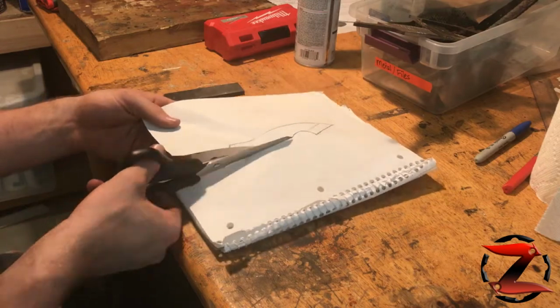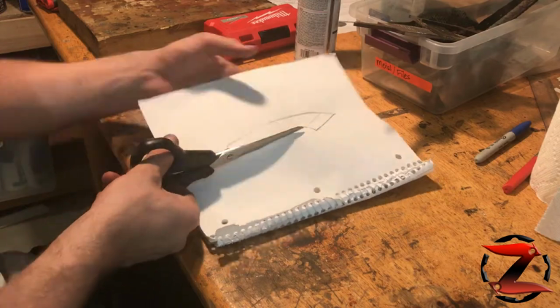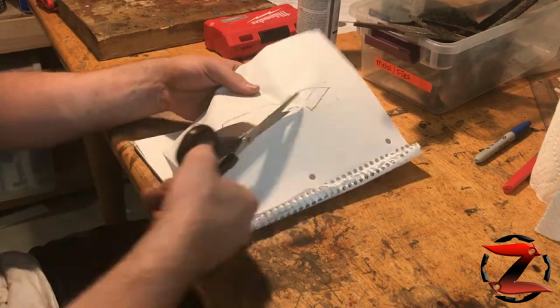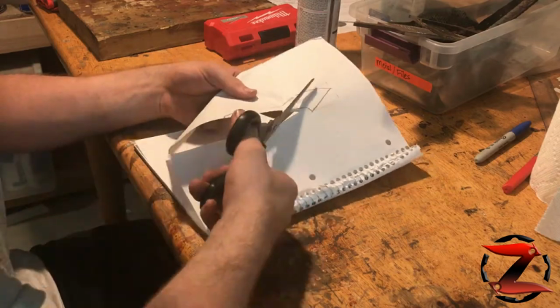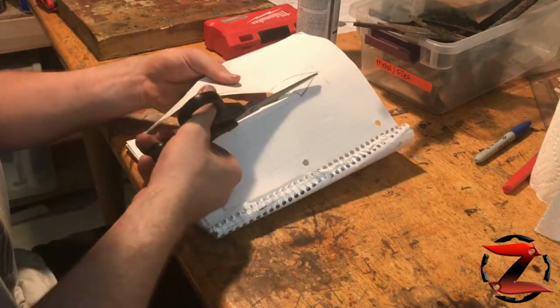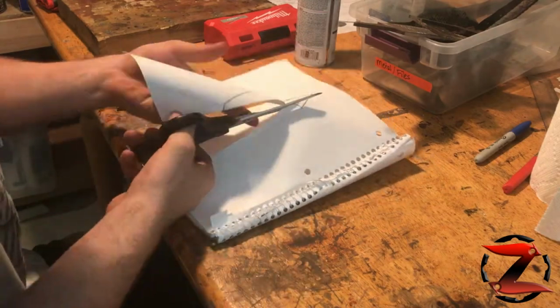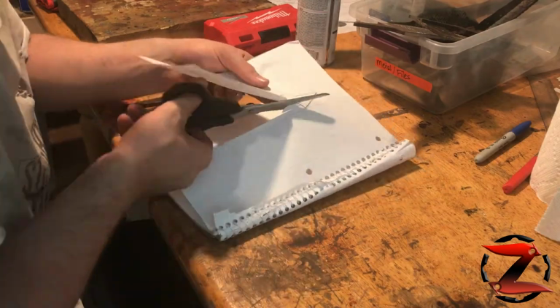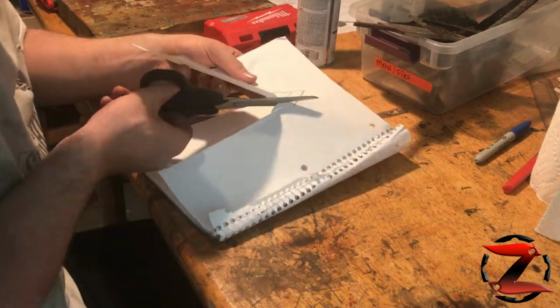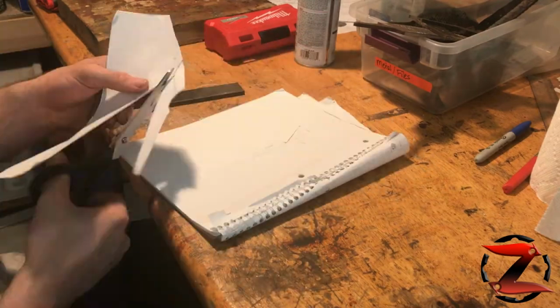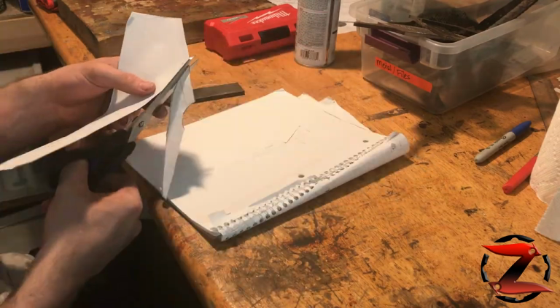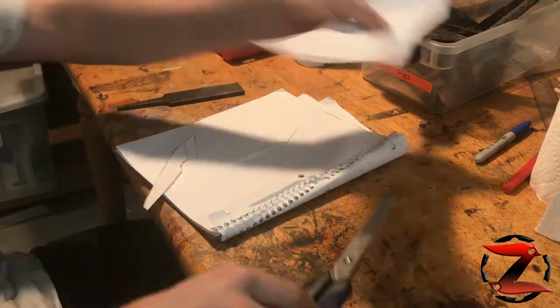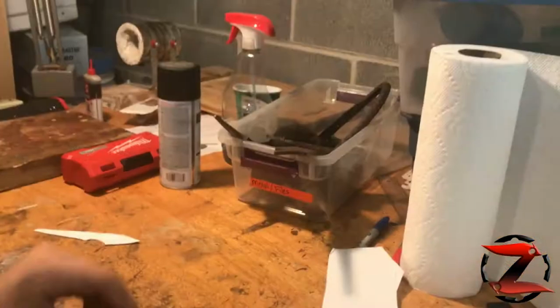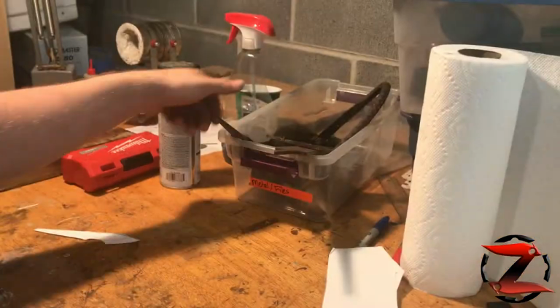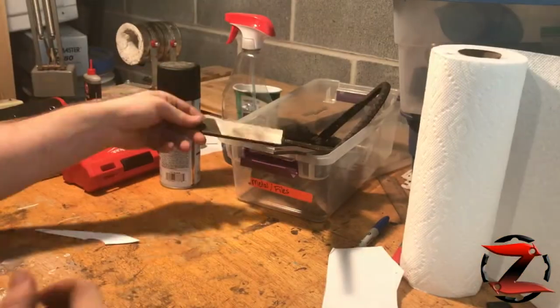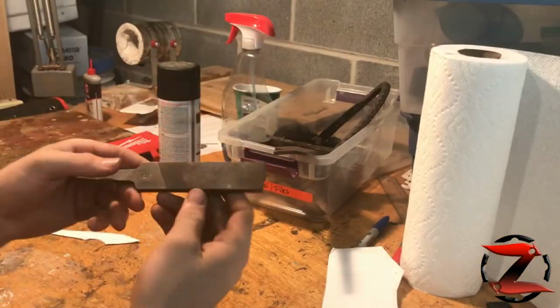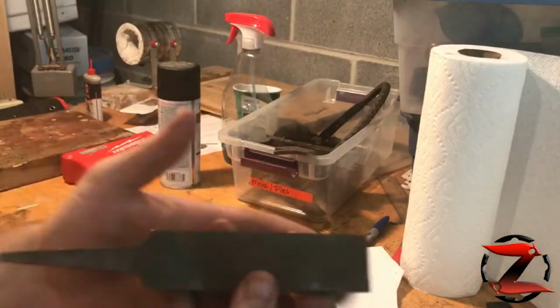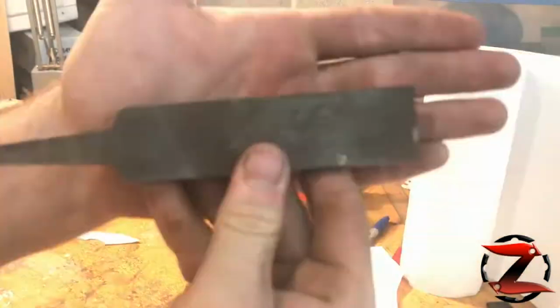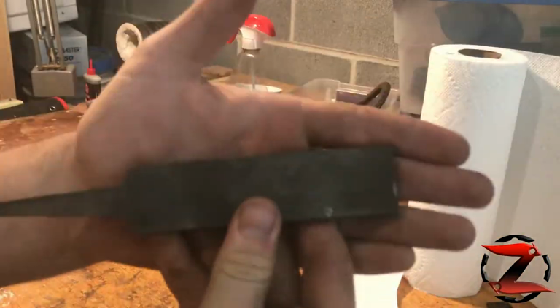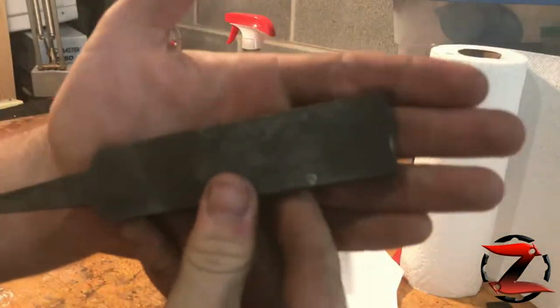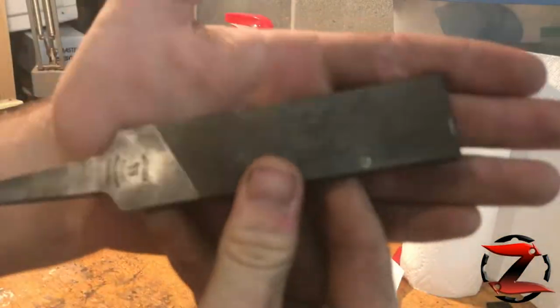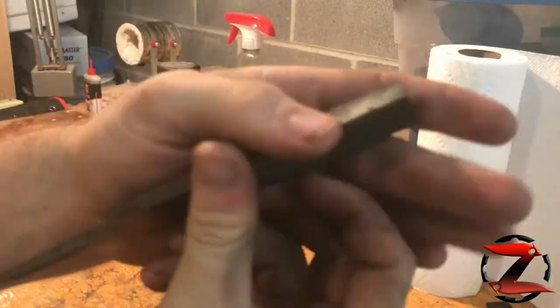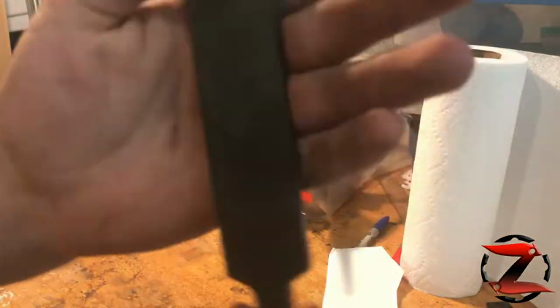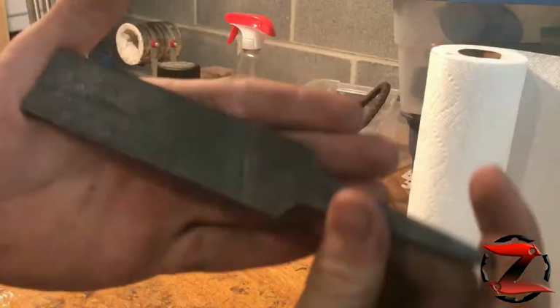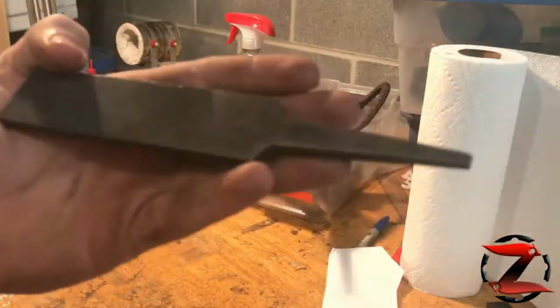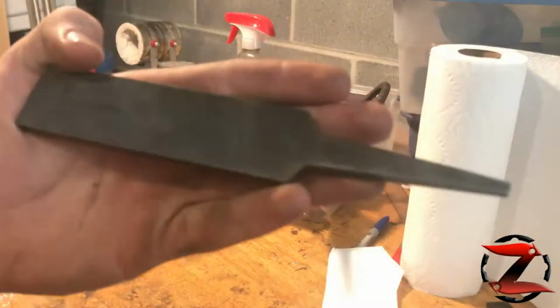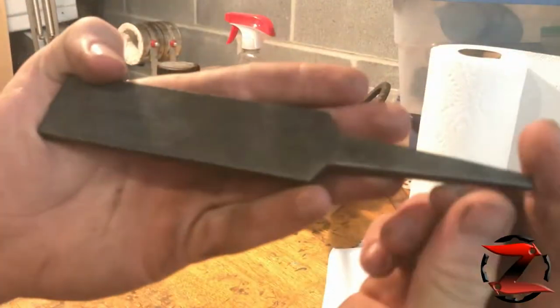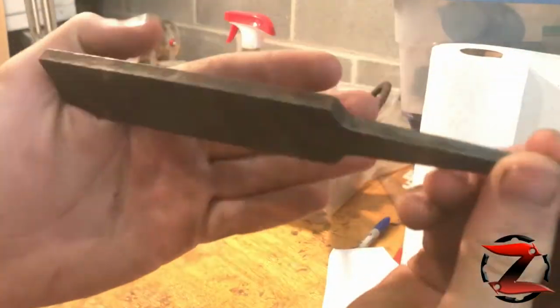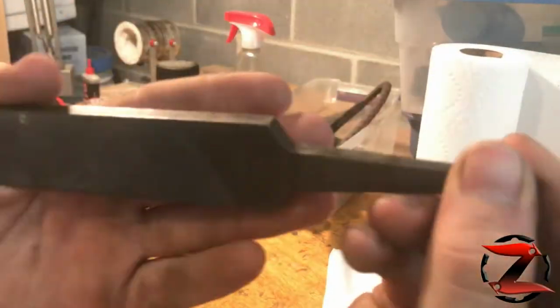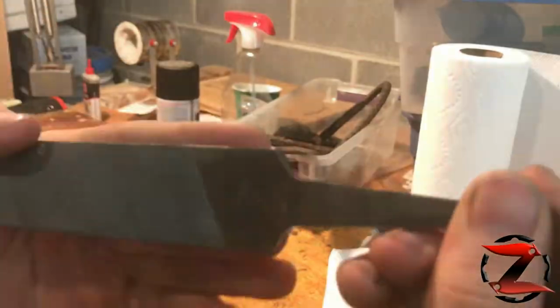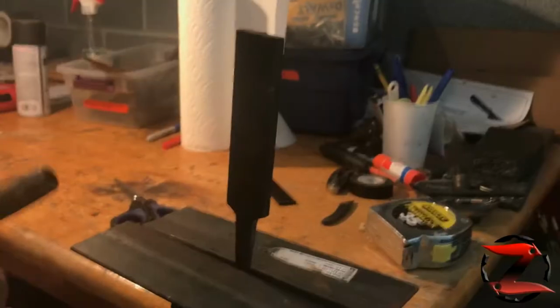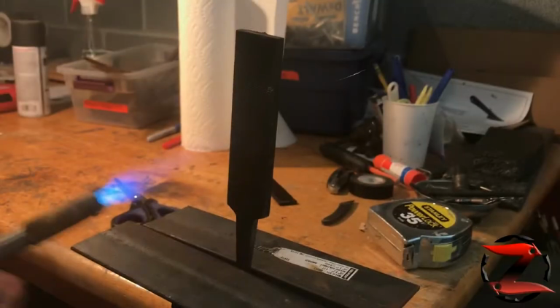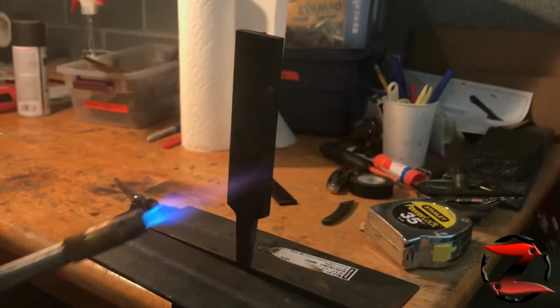Hey guys, this is ZombieJoeKnives and today I'm going to be making a Kirodashi using no power tools.